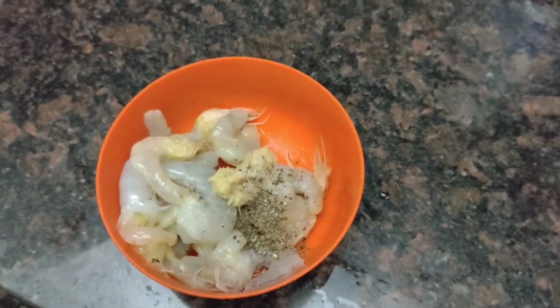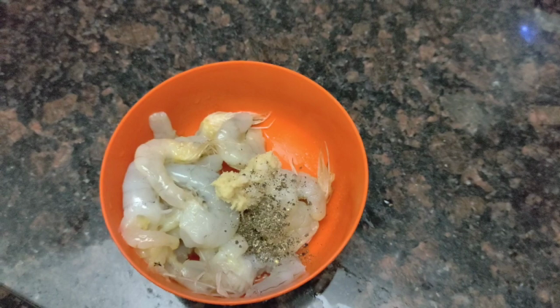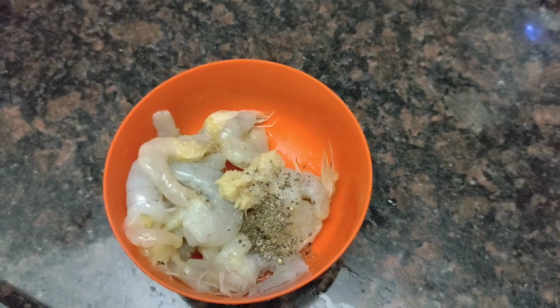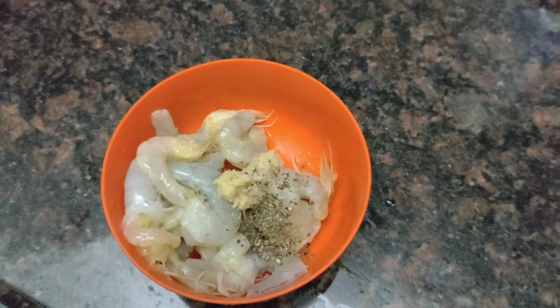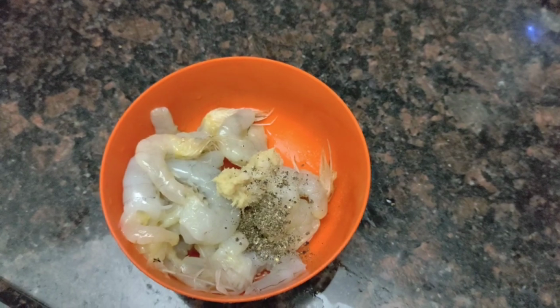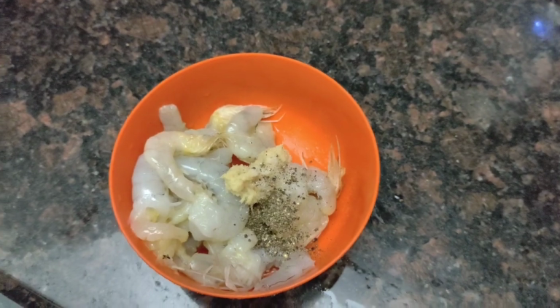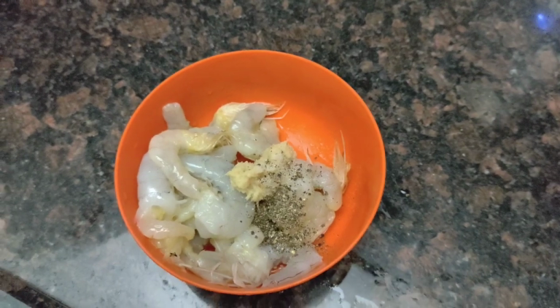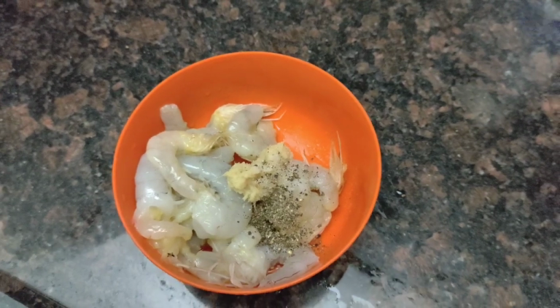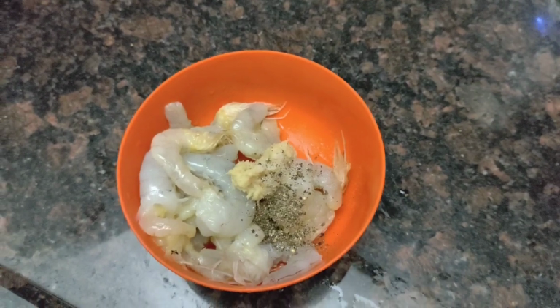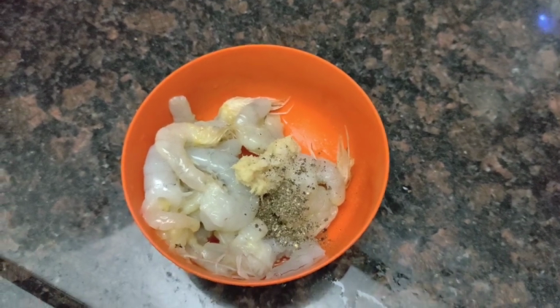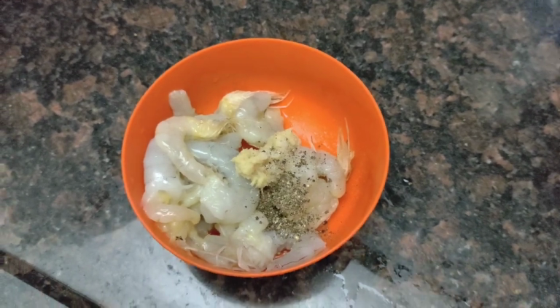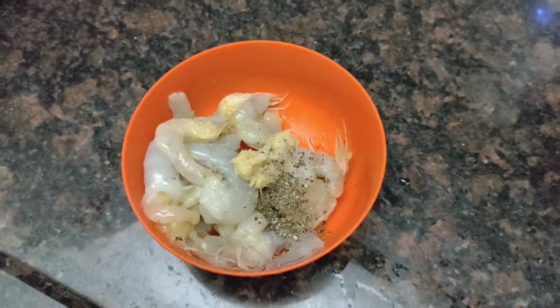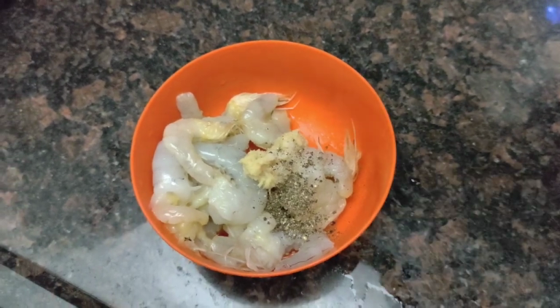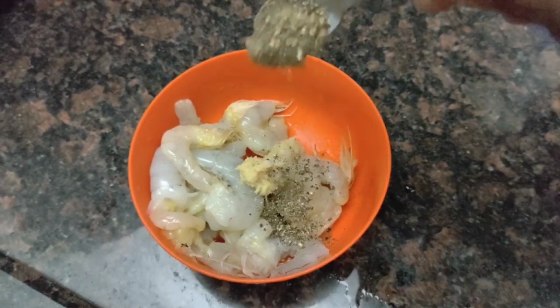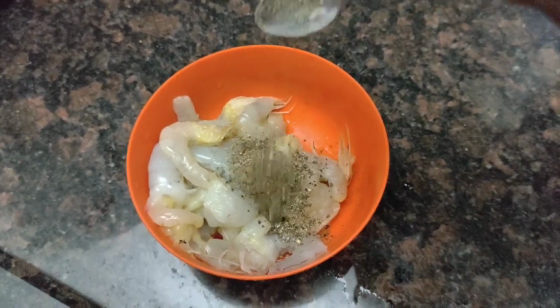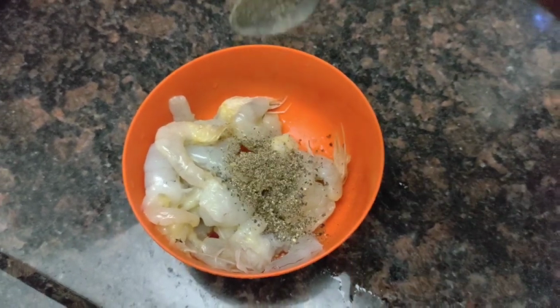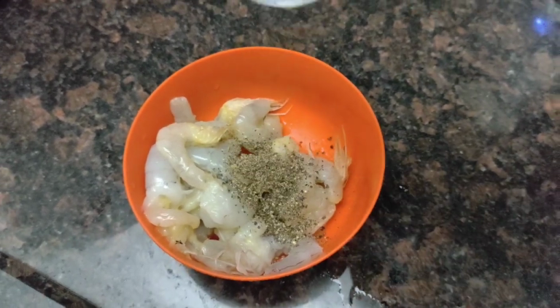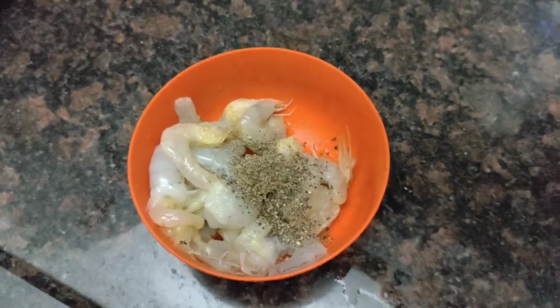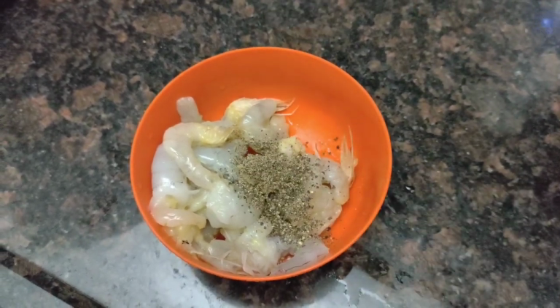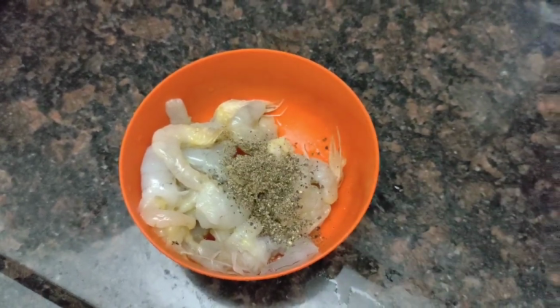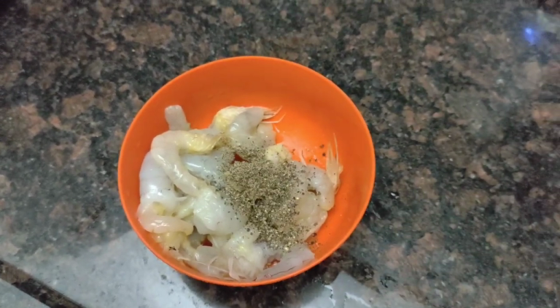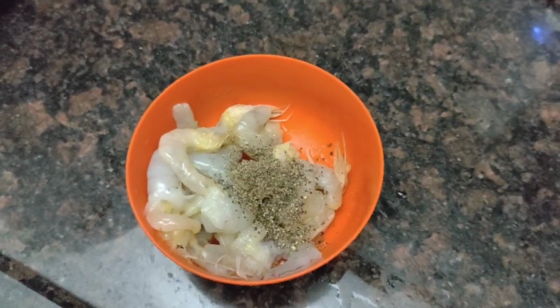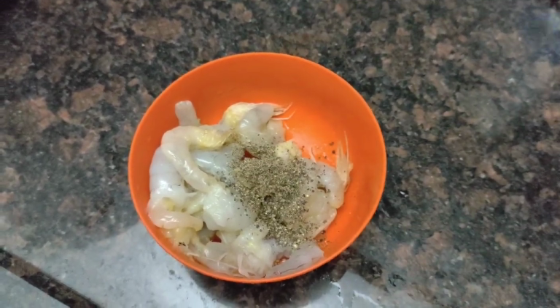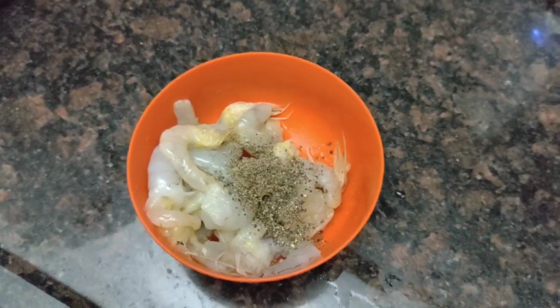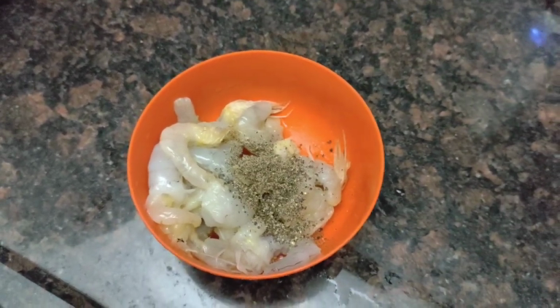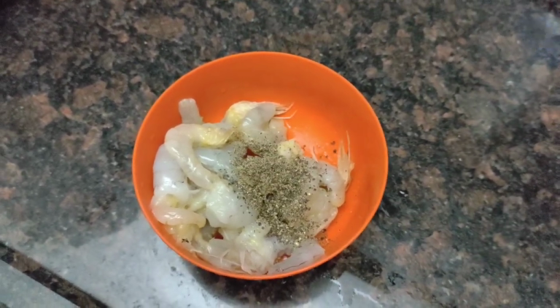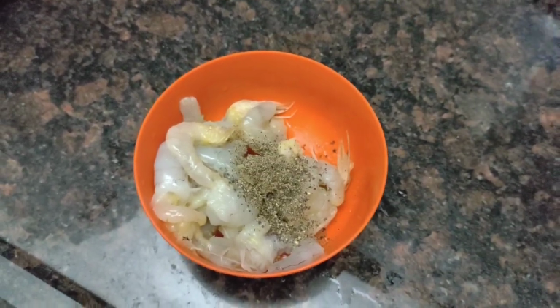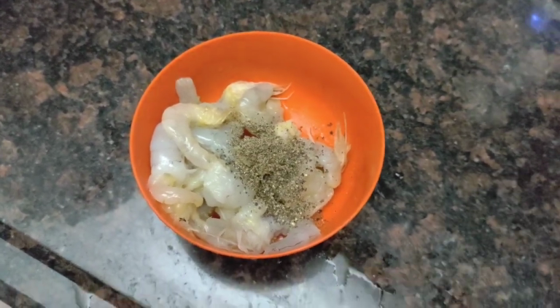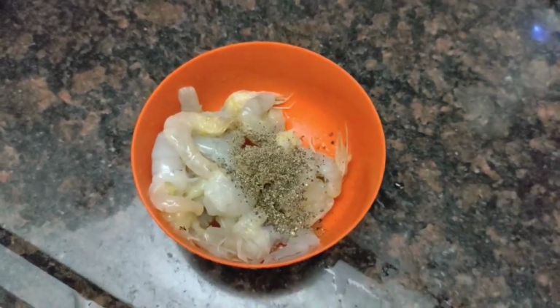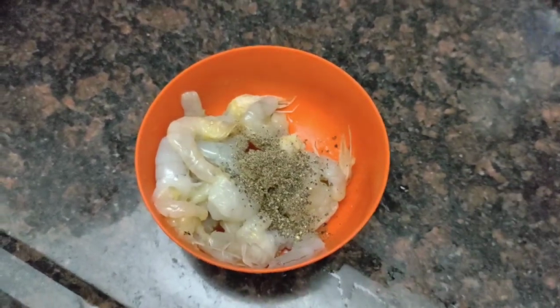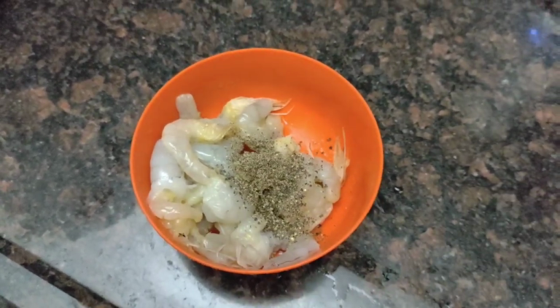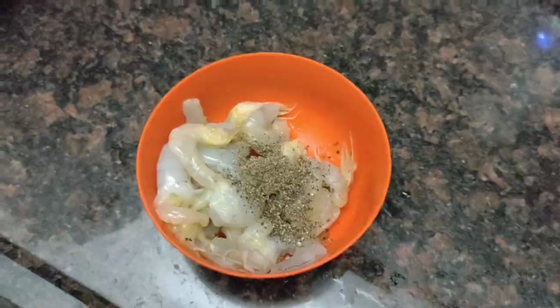I will add some chili powder. I will add some white sauce pasta. I will add some color changes. I will add some onion.